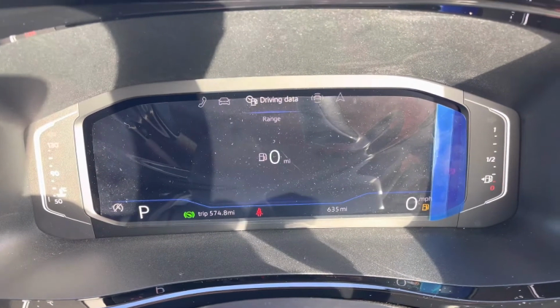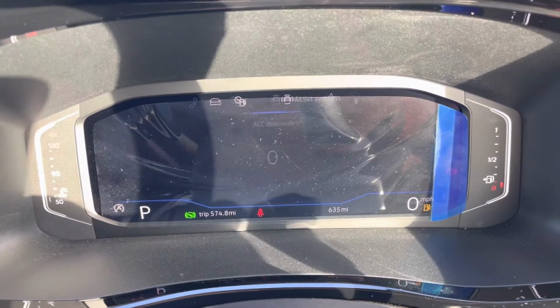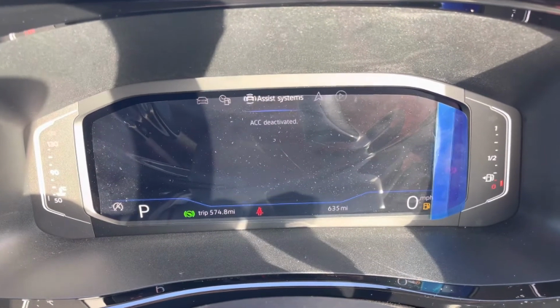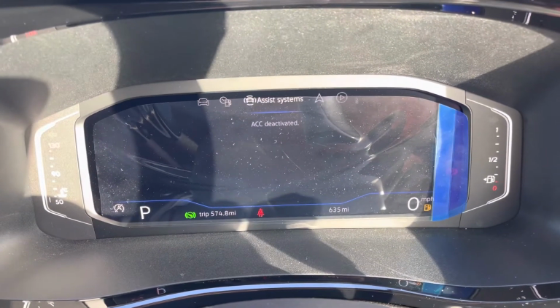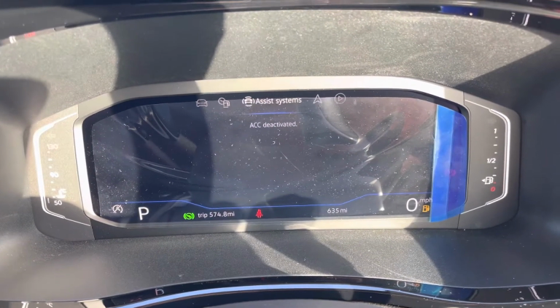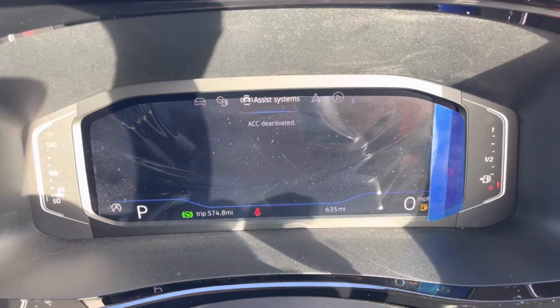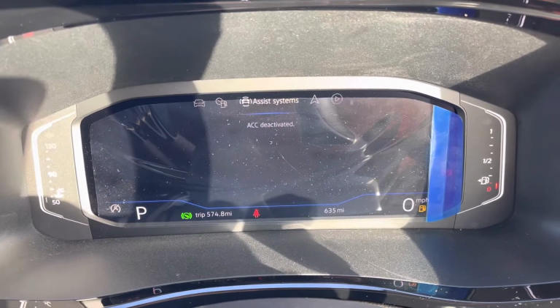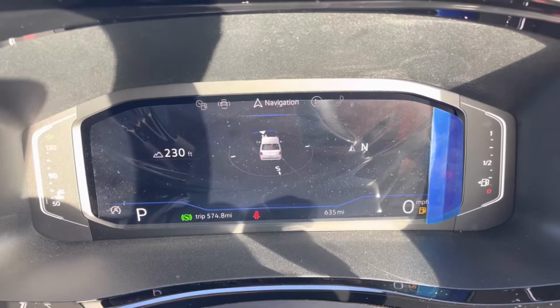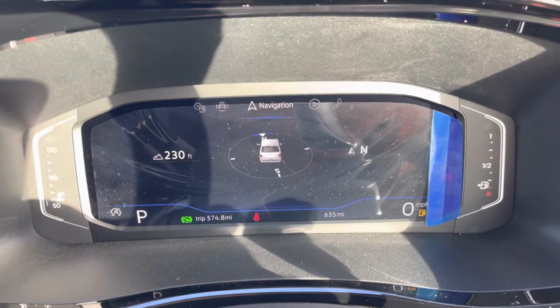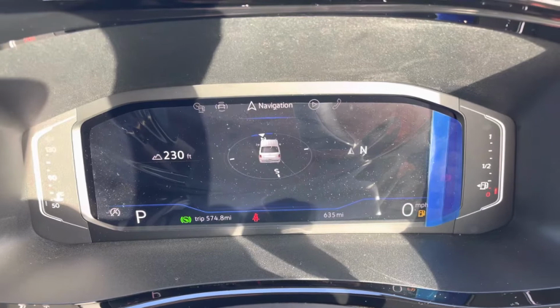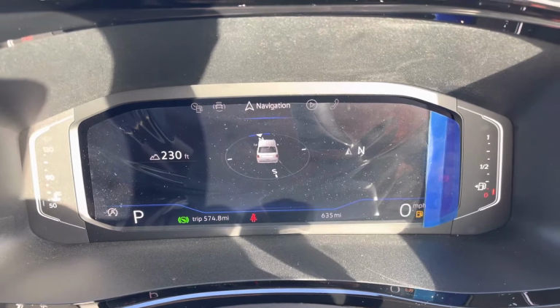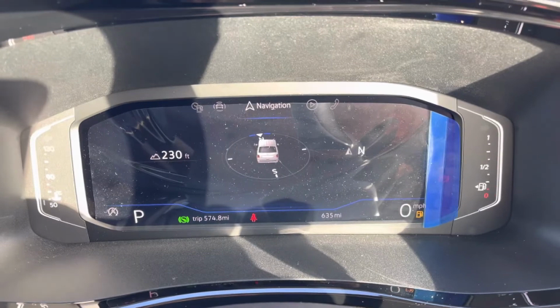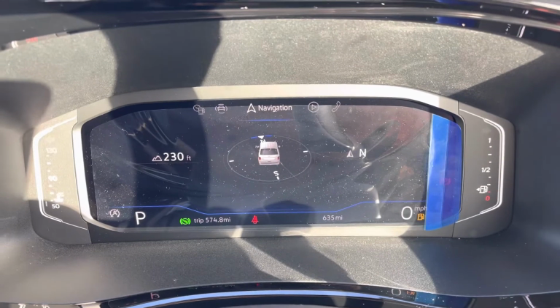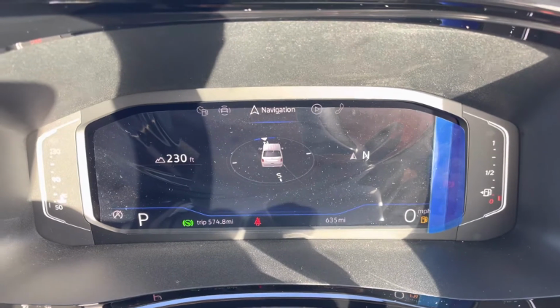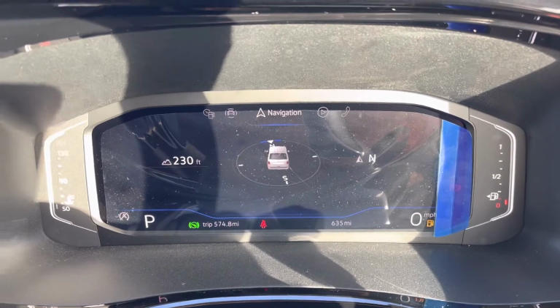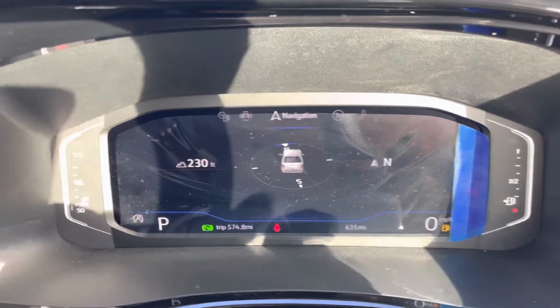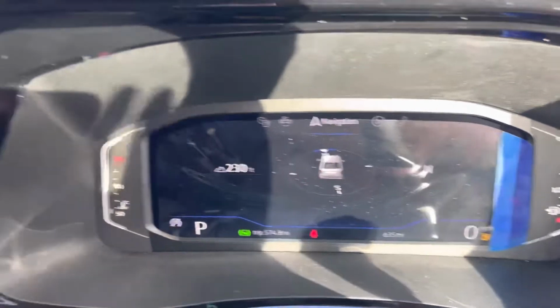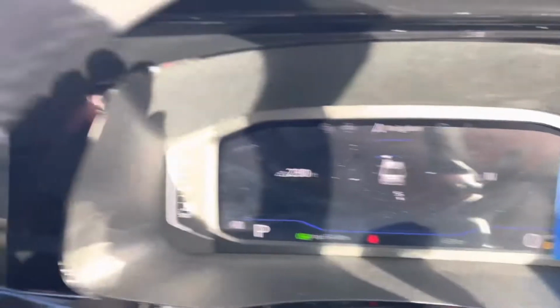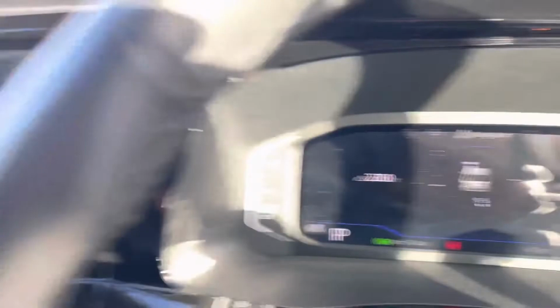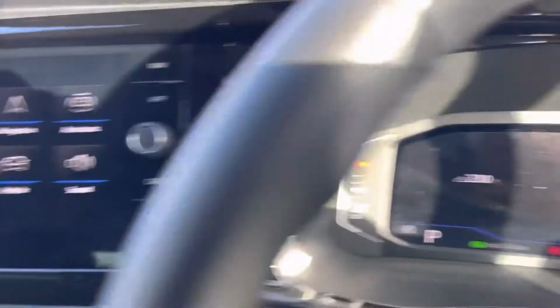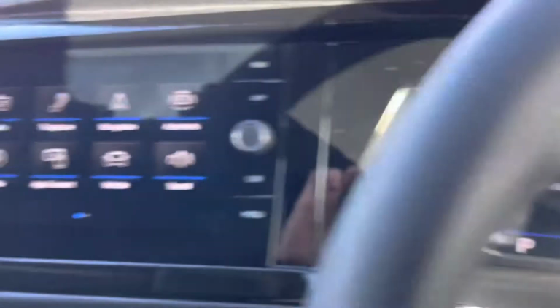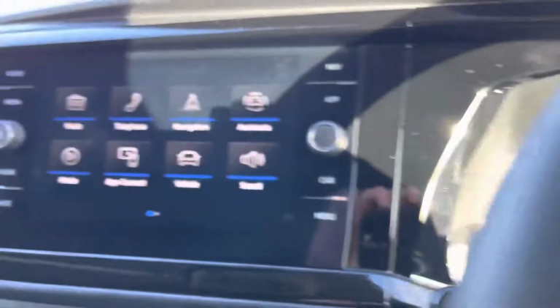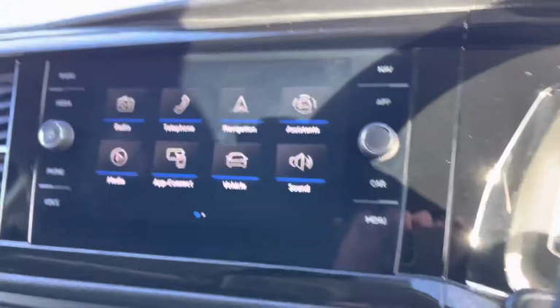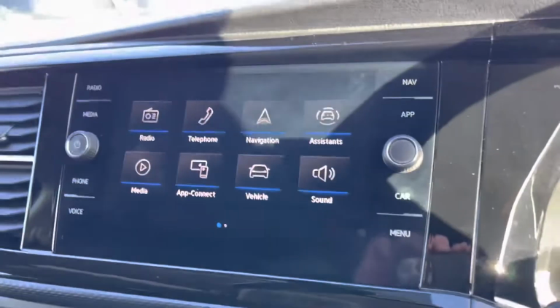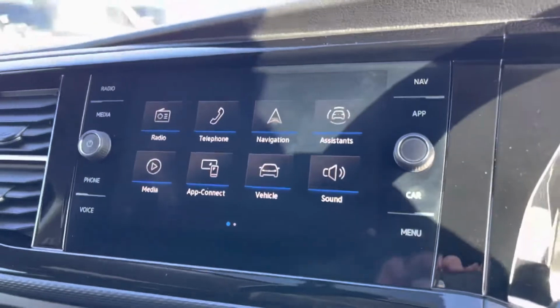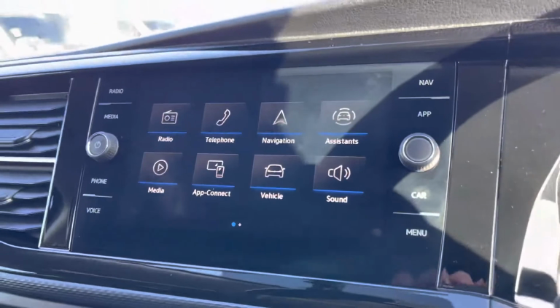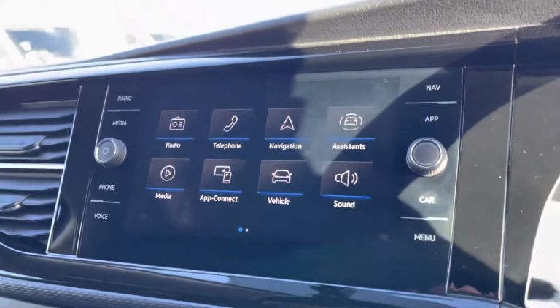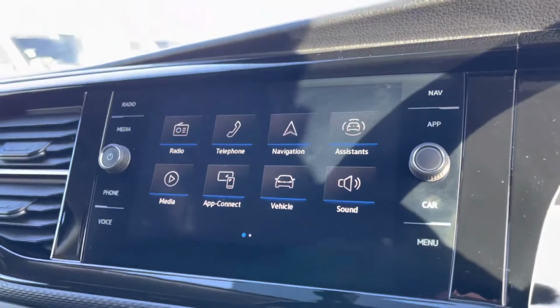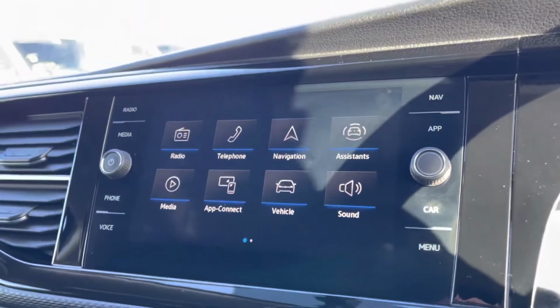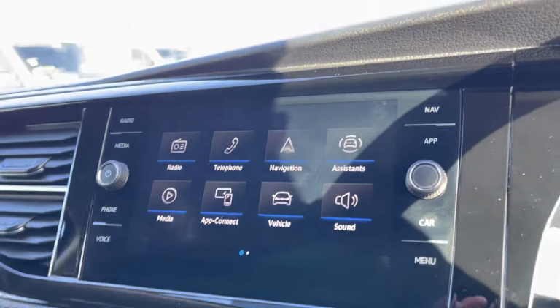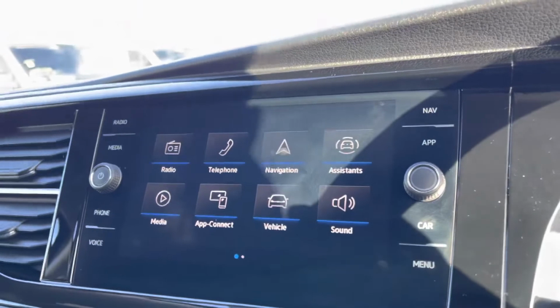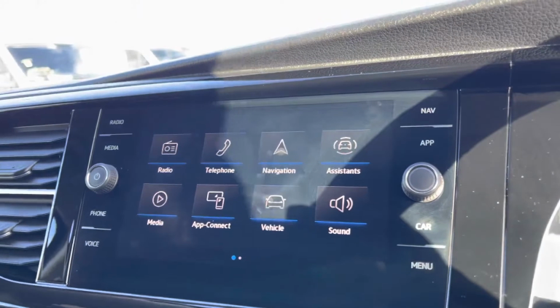The dash can be fully controlled from your steering wheel and is customisable so you can choose which information you'd like to see to enhance your driving experience.